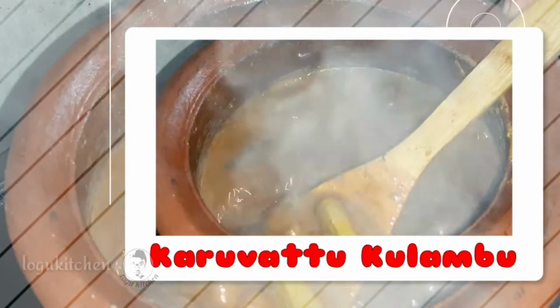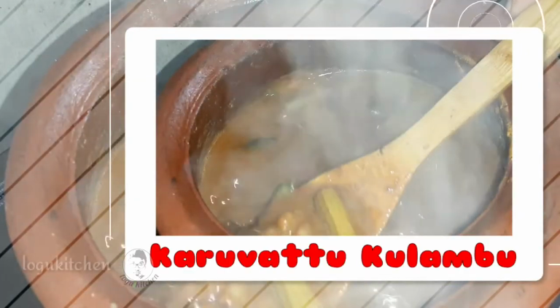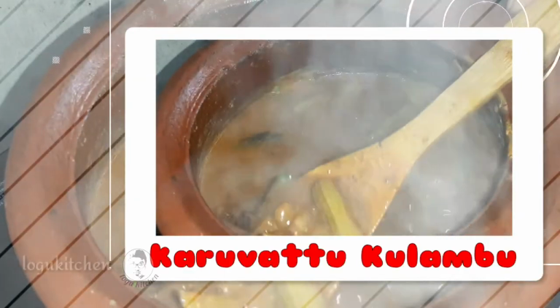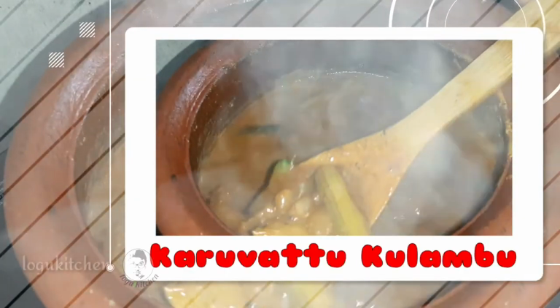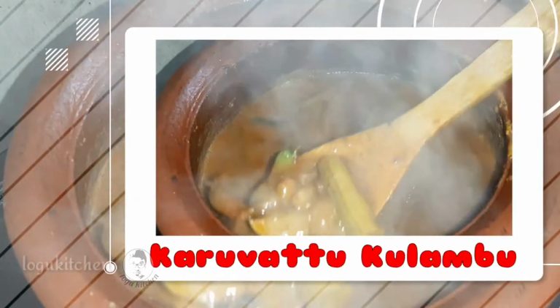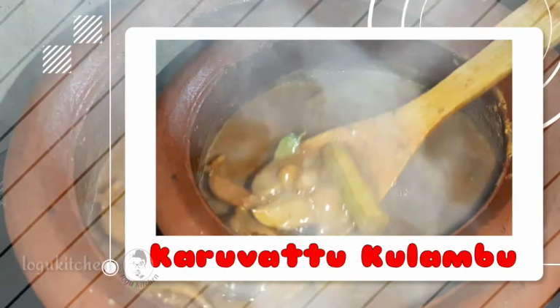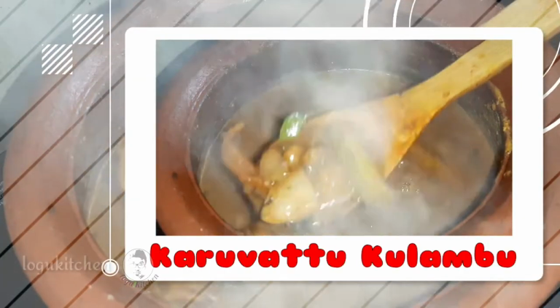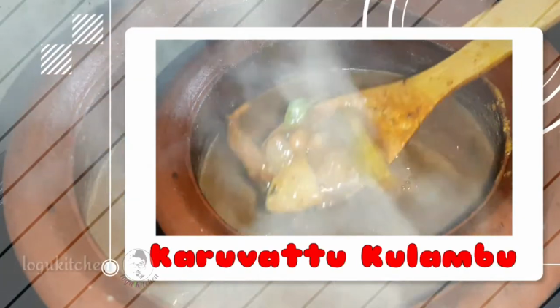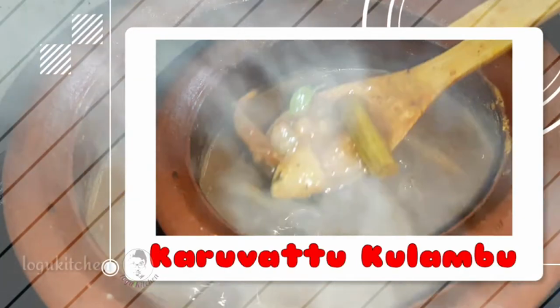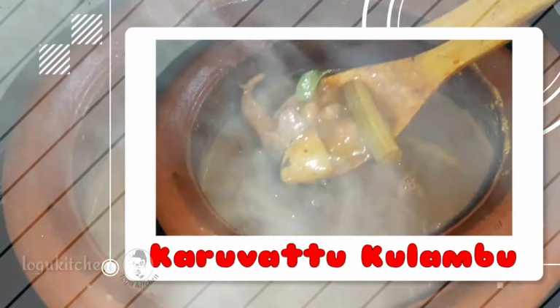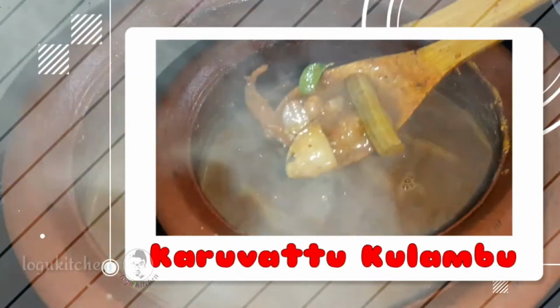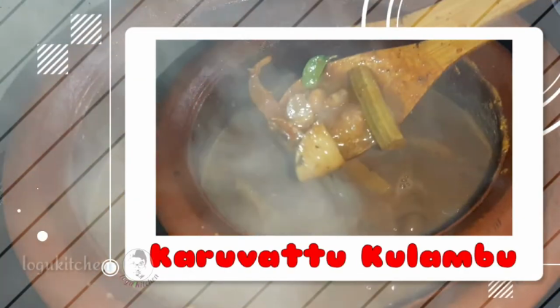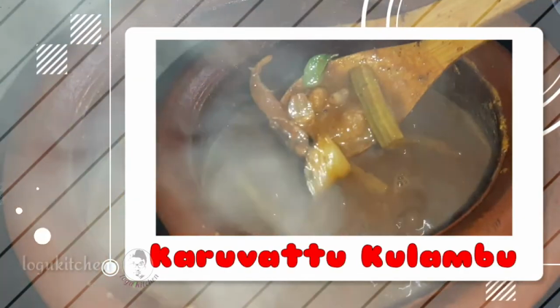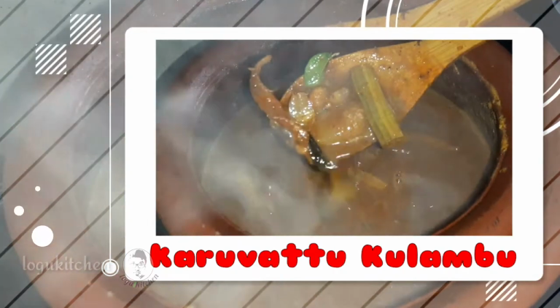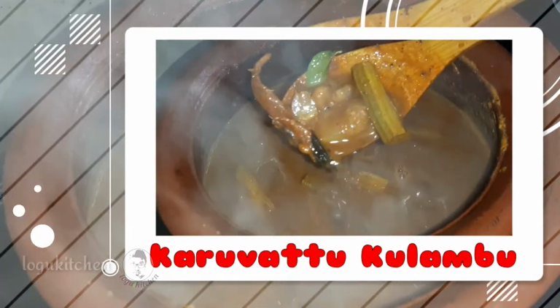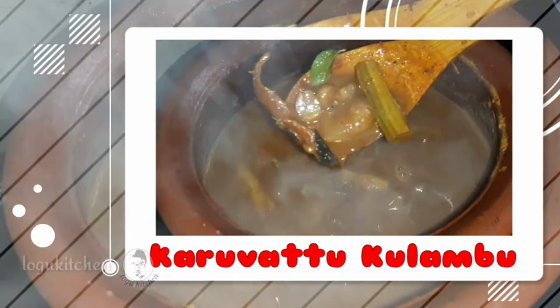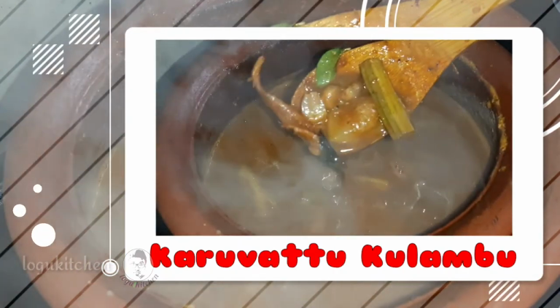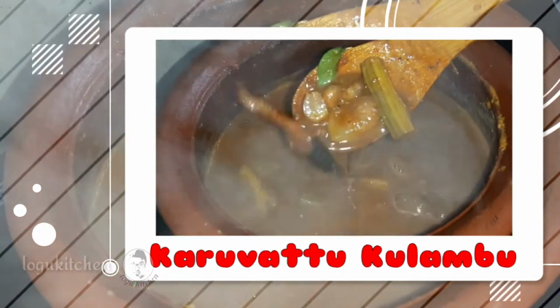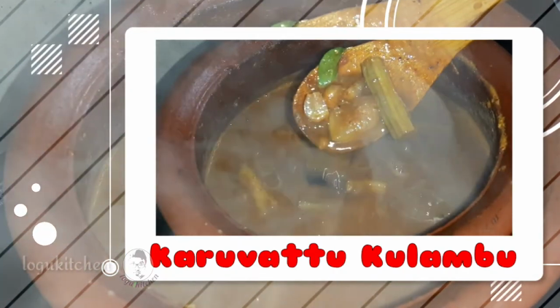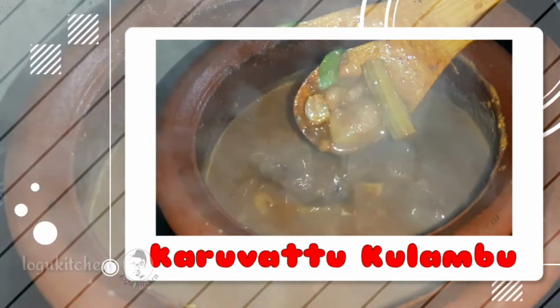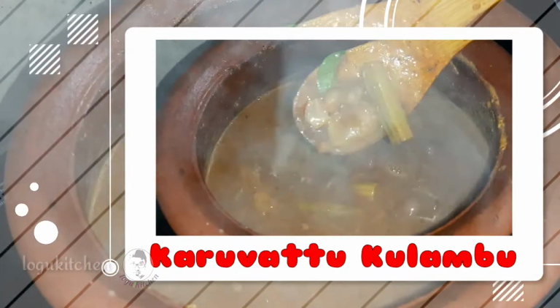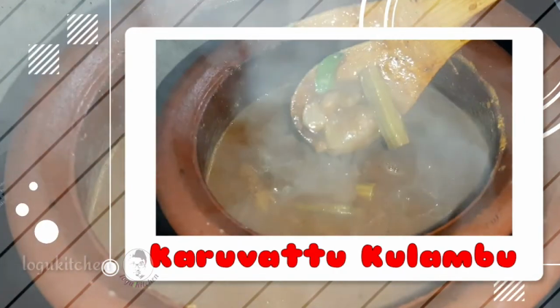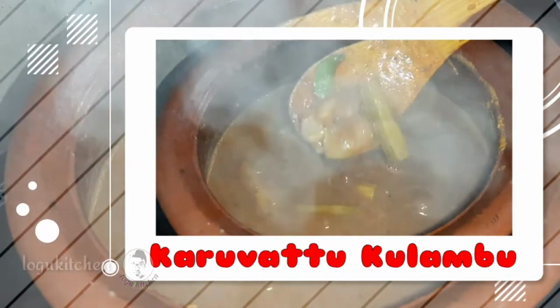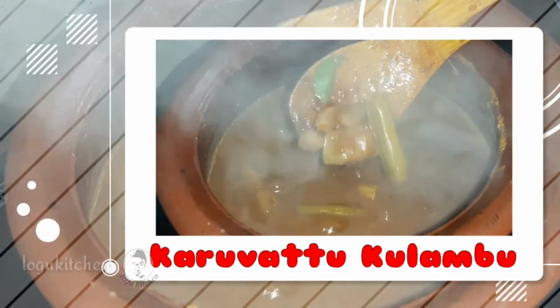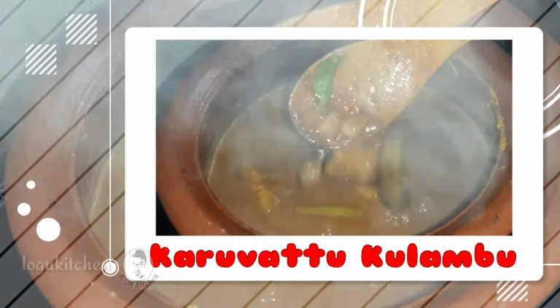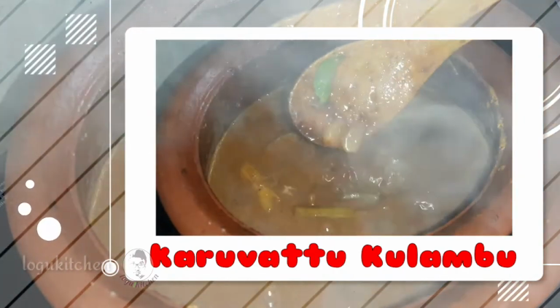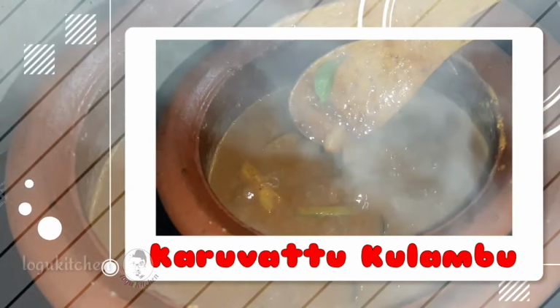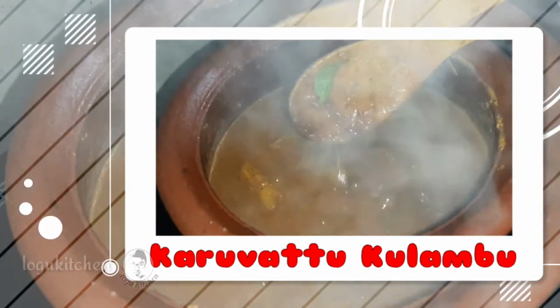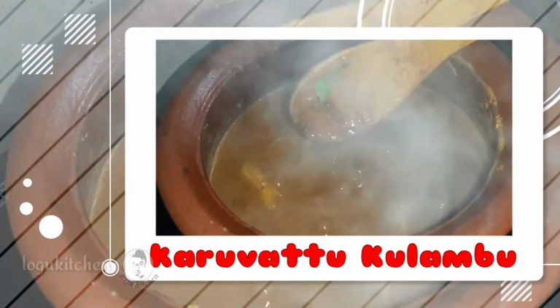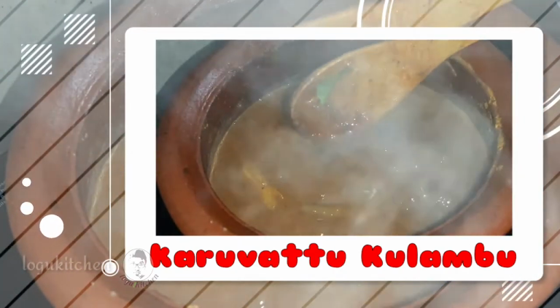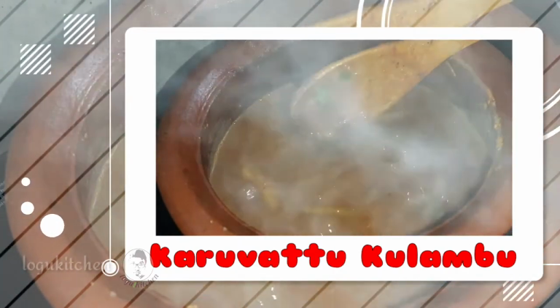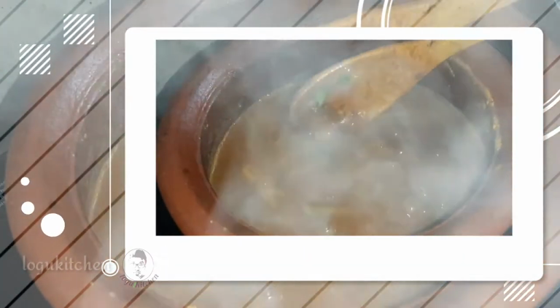Hi friends, welcome to Logo's Kitchen. Today we are going to eat a gramatish dish.